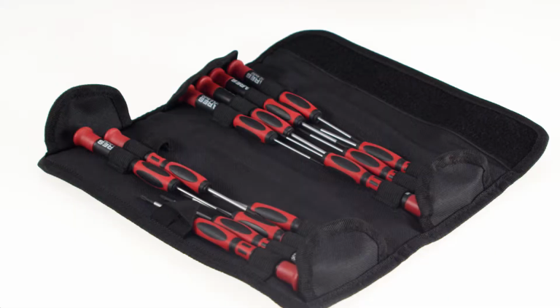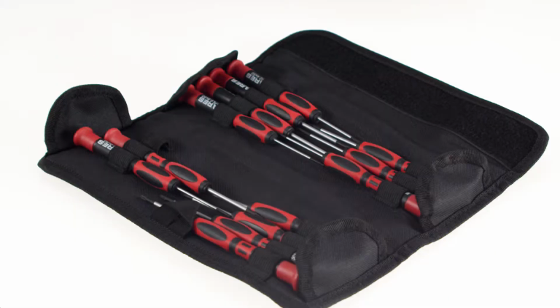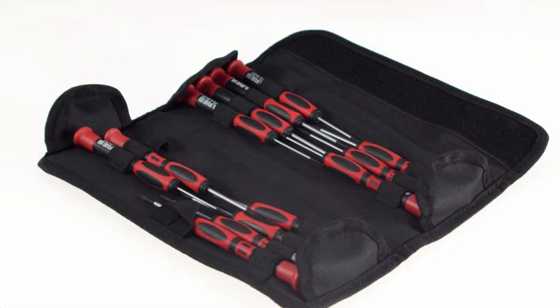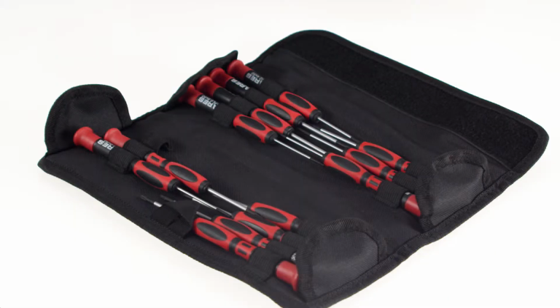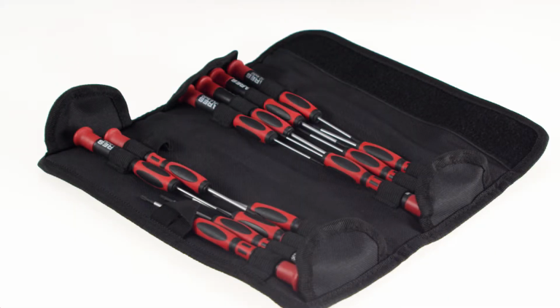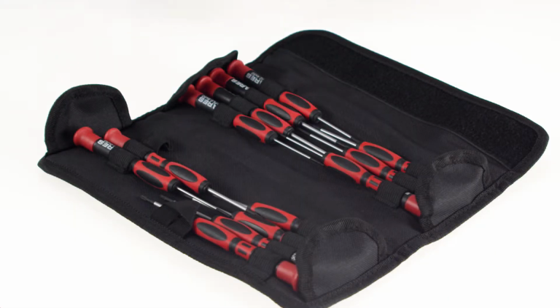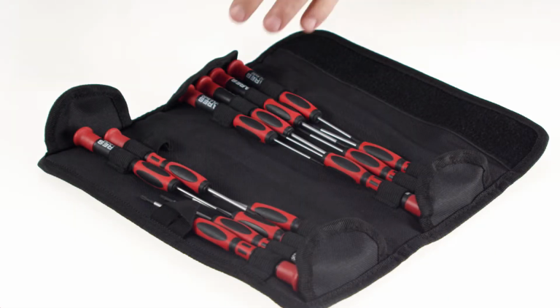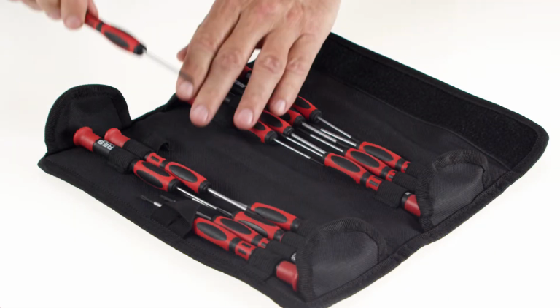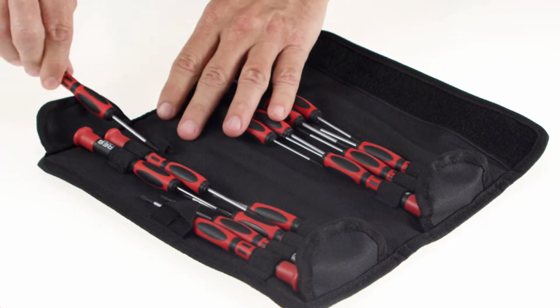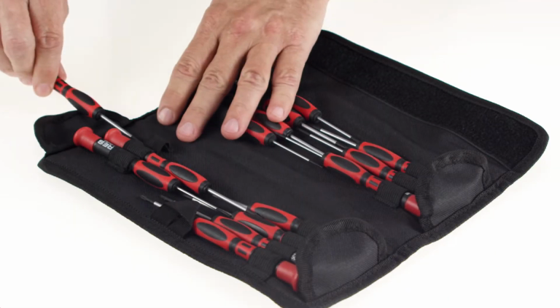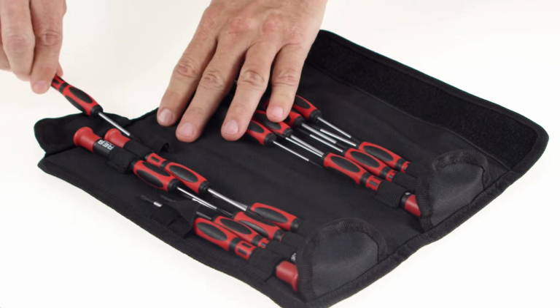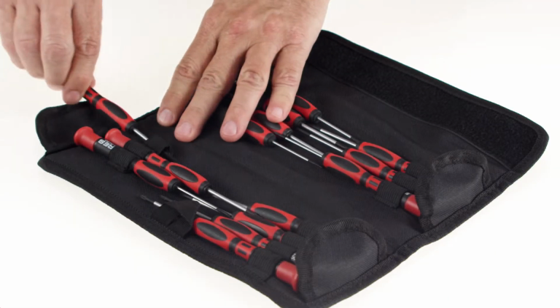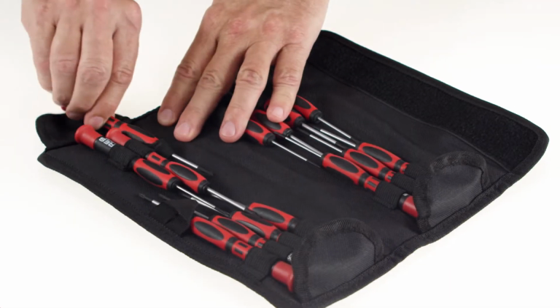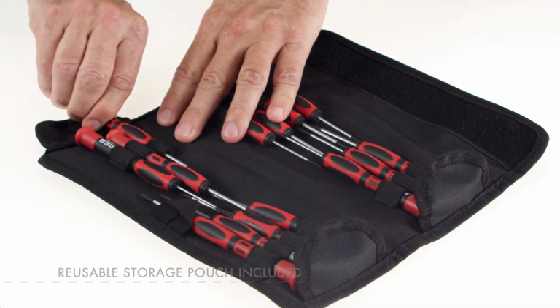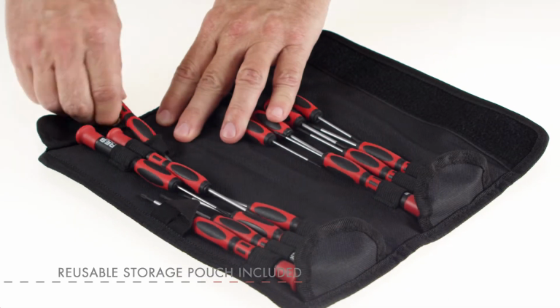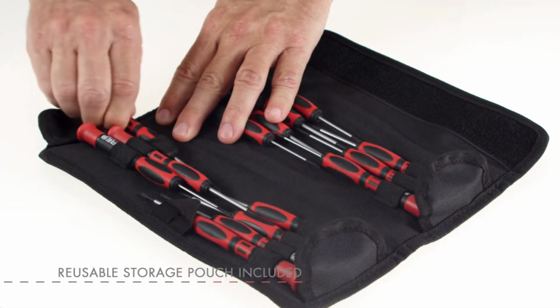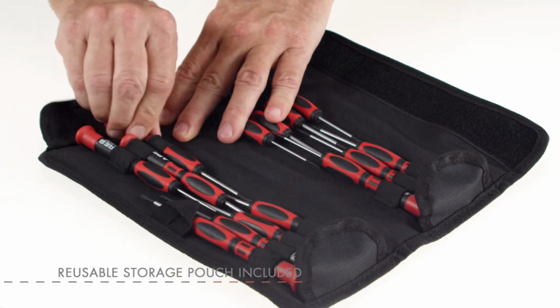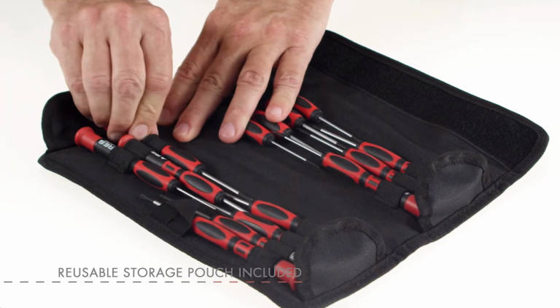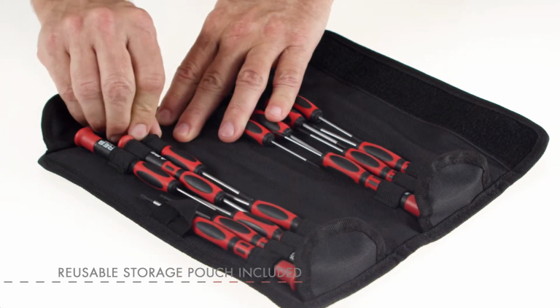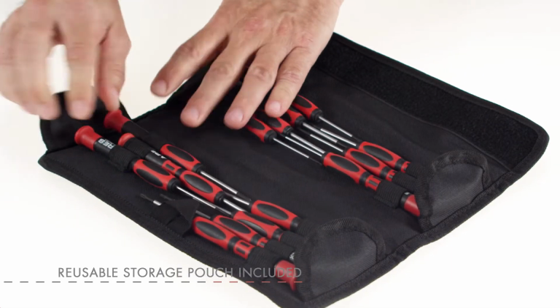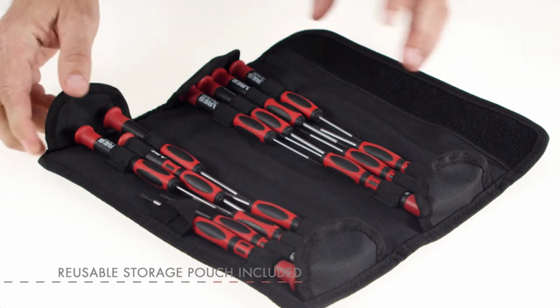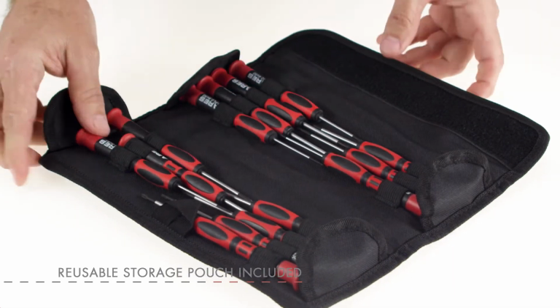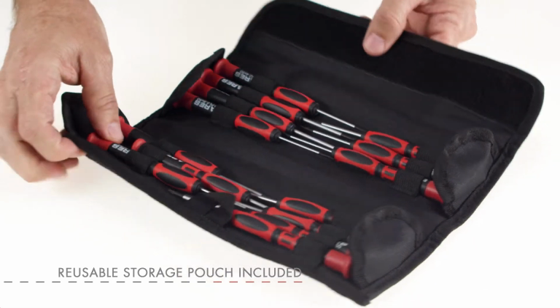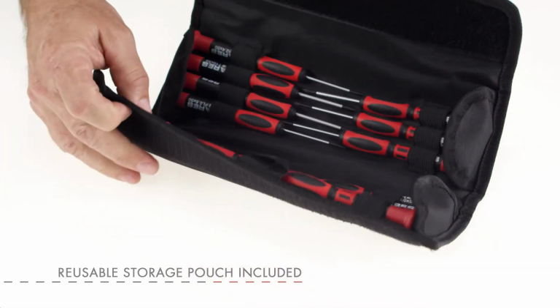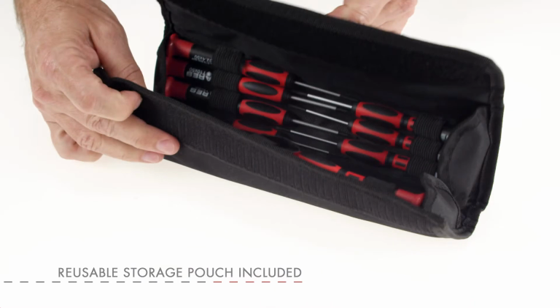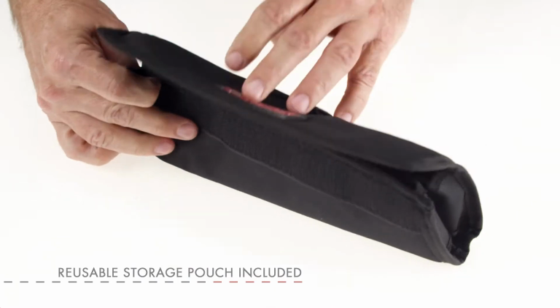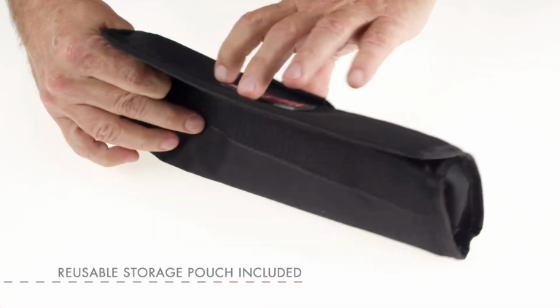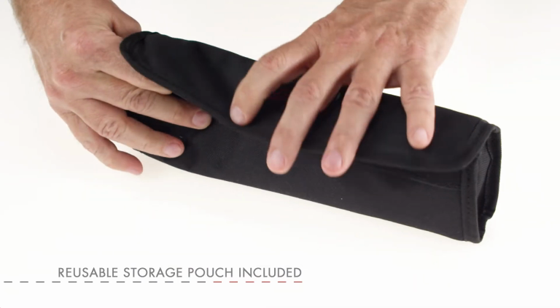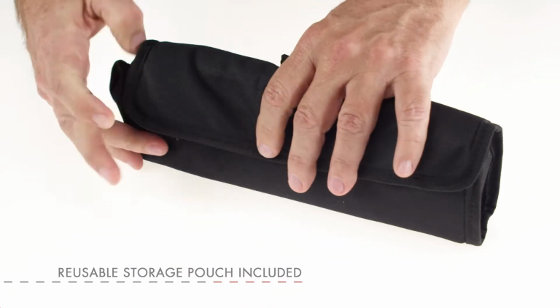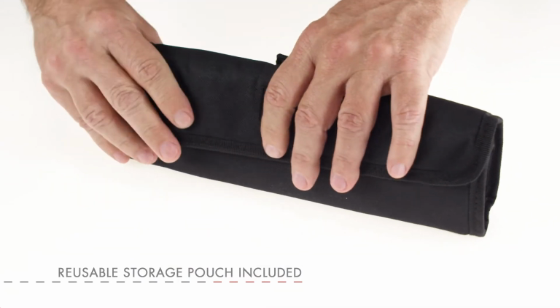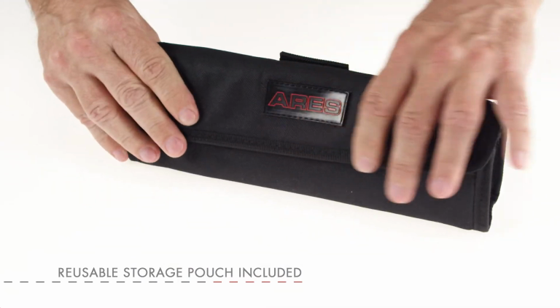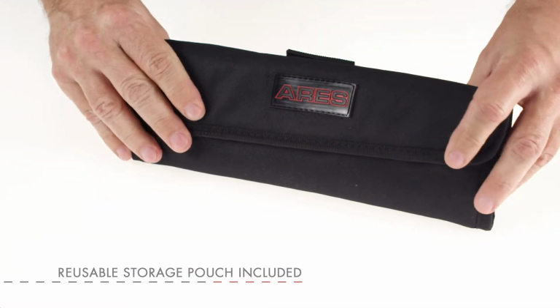Store all 14 drivers in the convenient, reusable storage pouch for easy transport and organization.